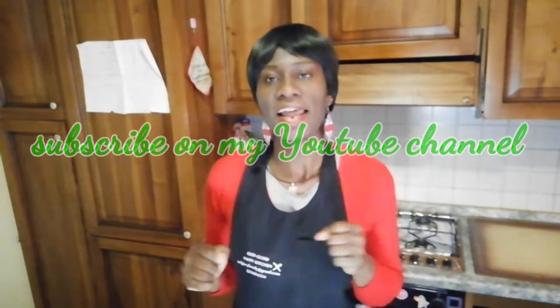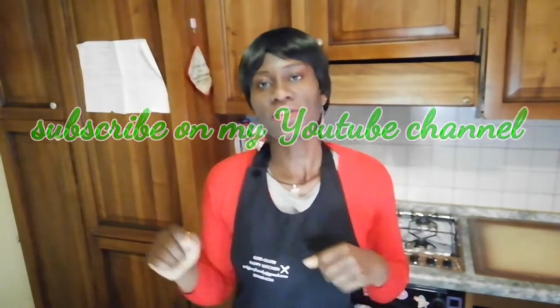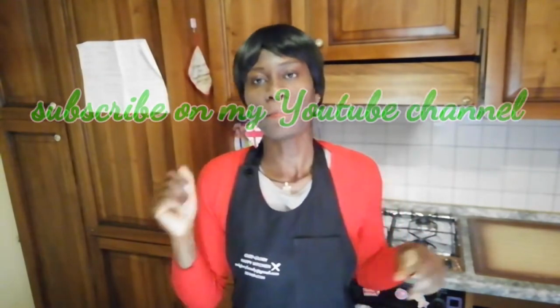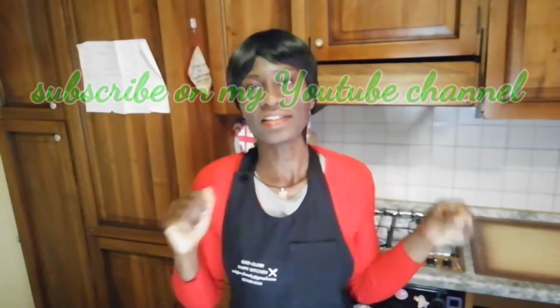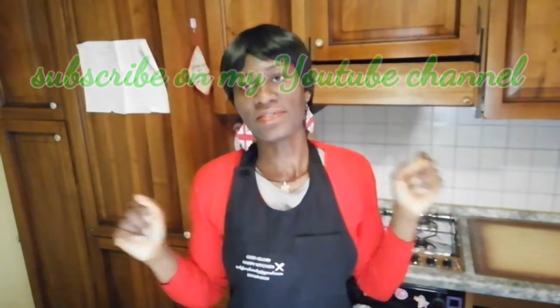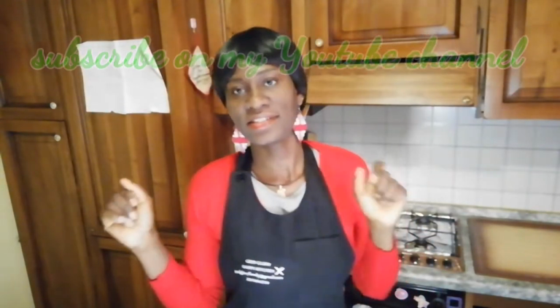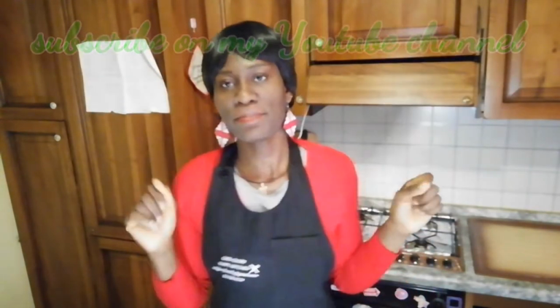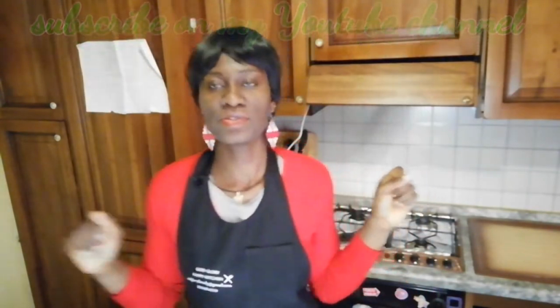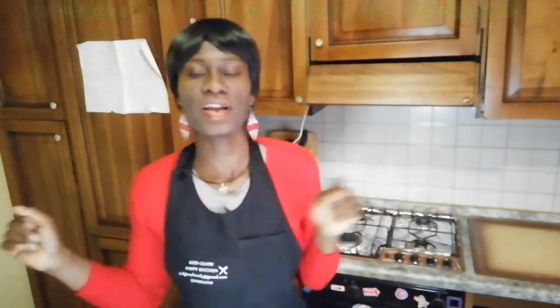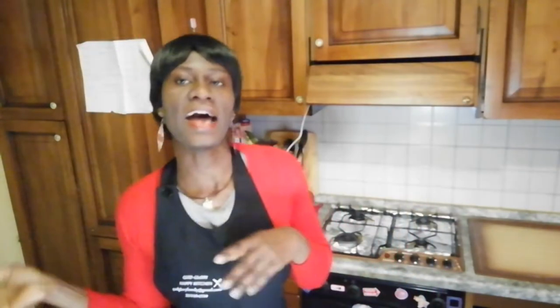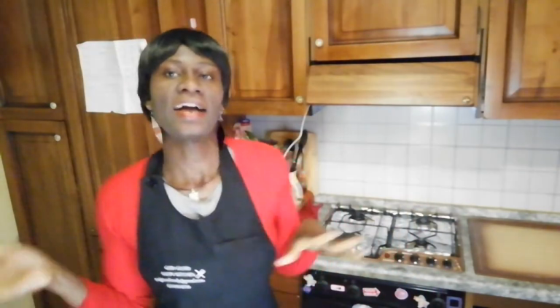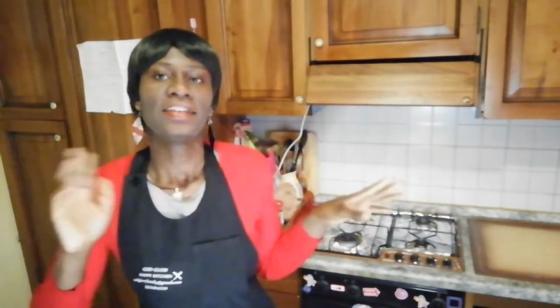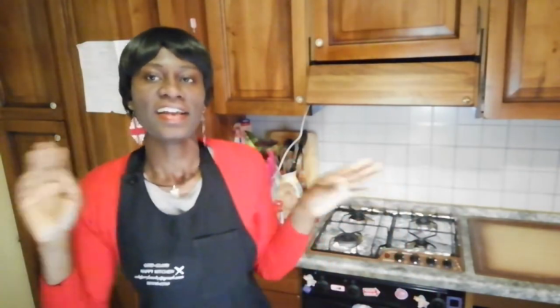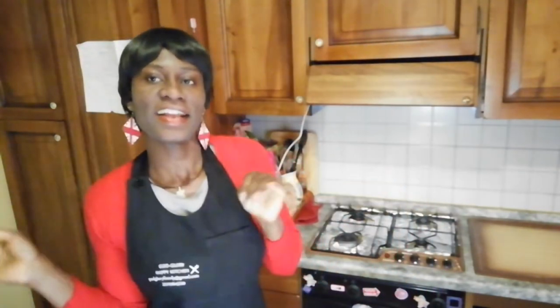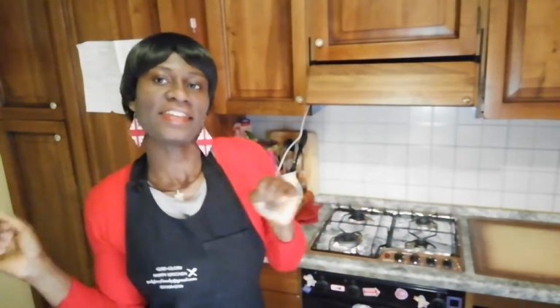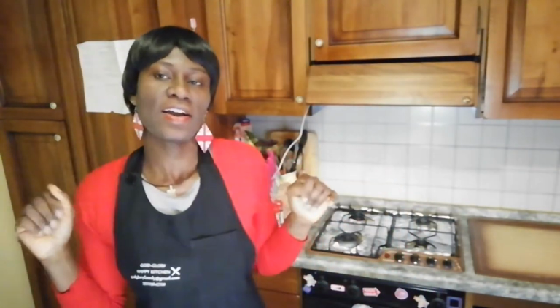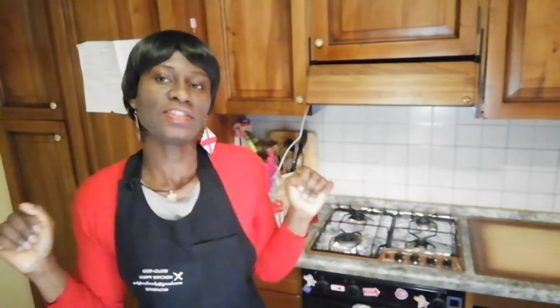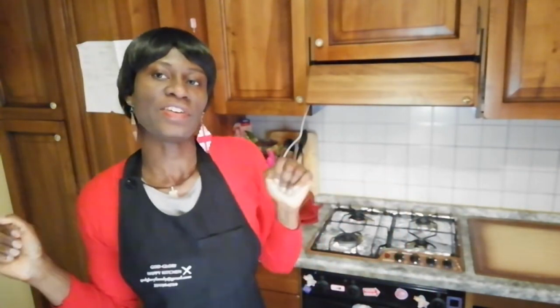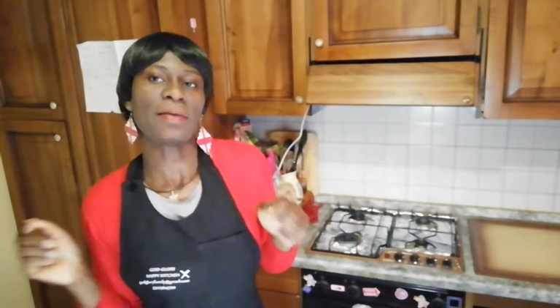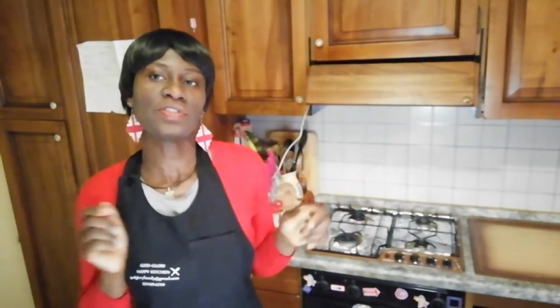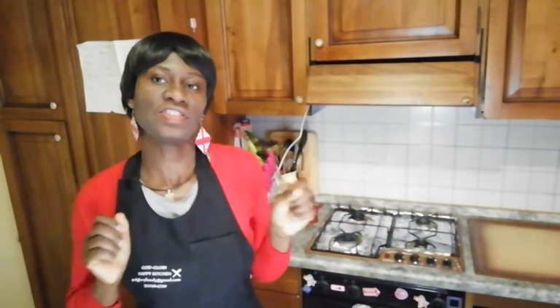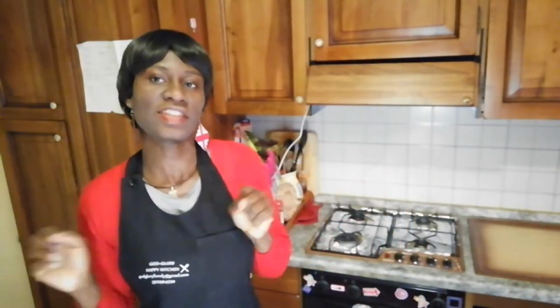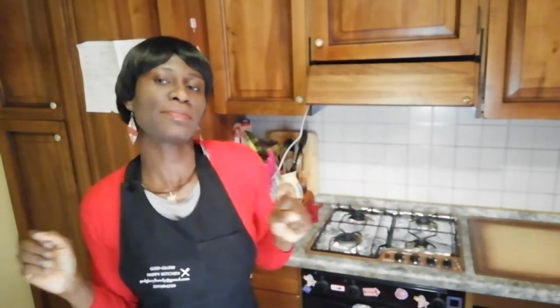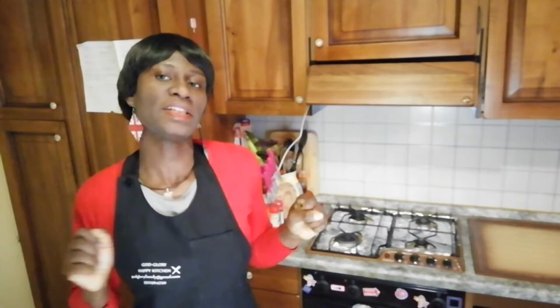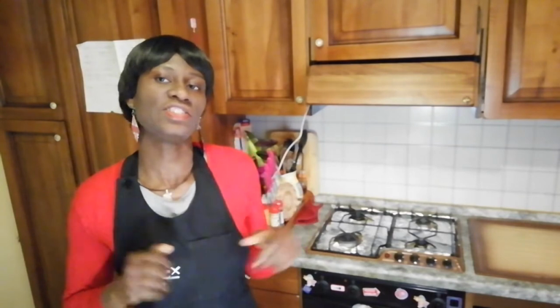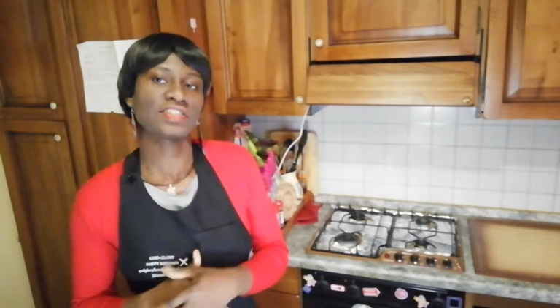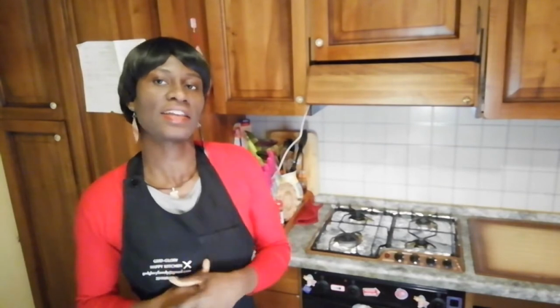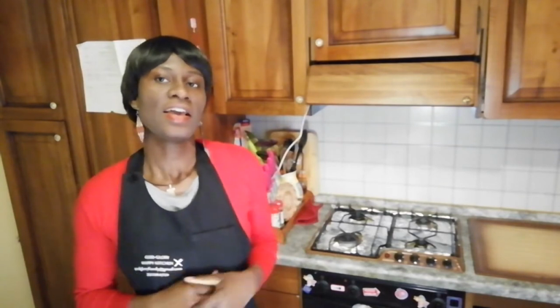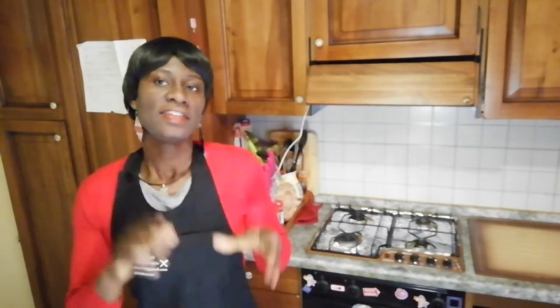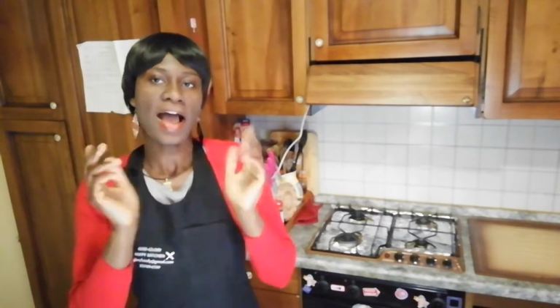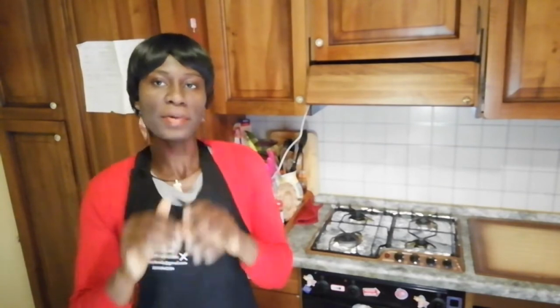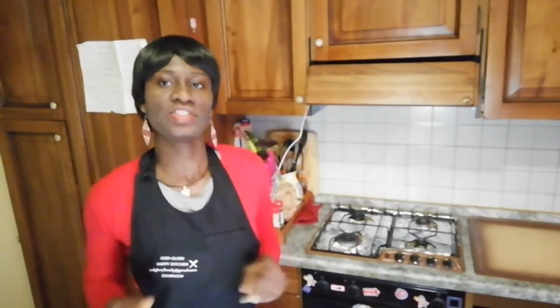Let us make the recipe together, shall we? Mini cheesecake — see how much fun this will be!